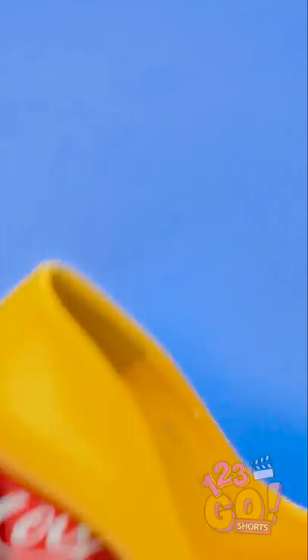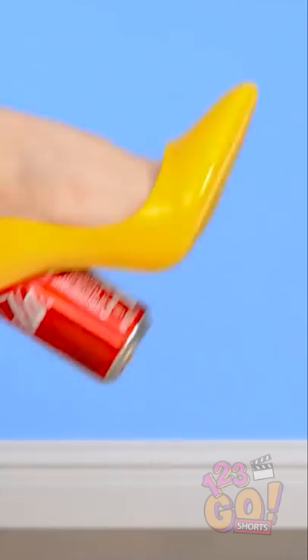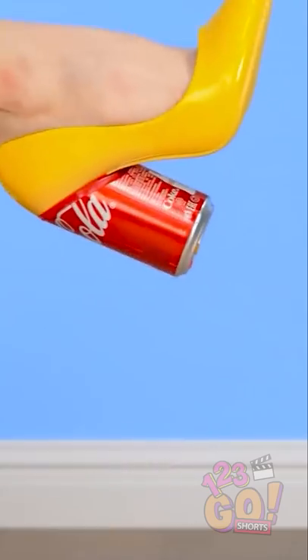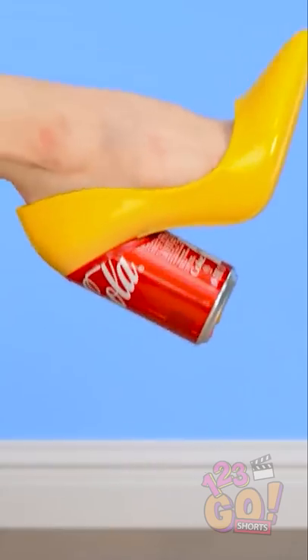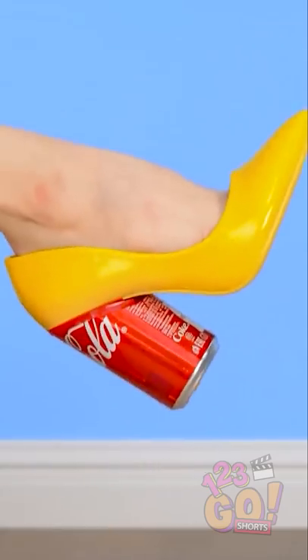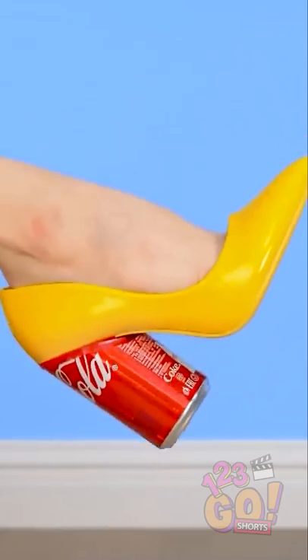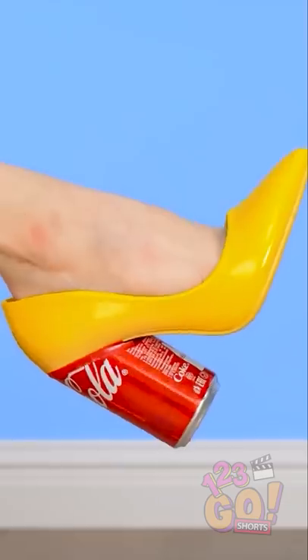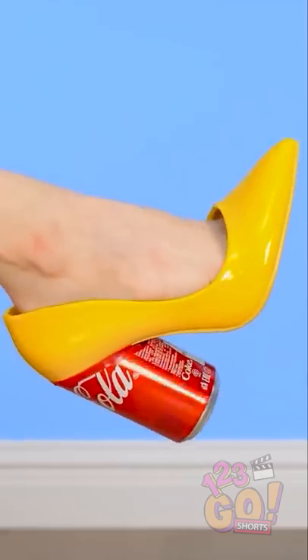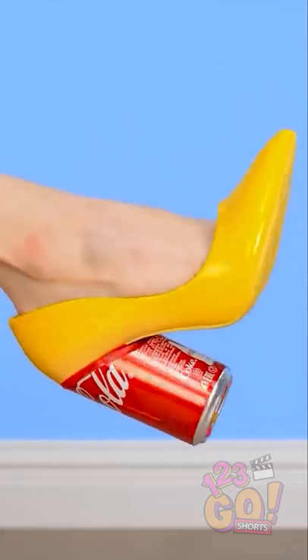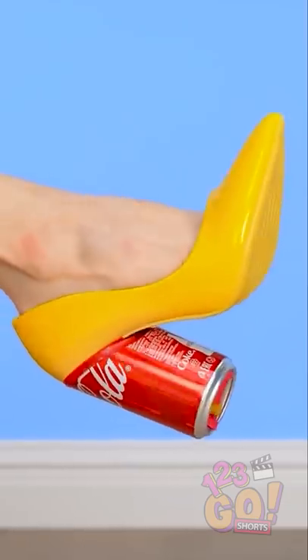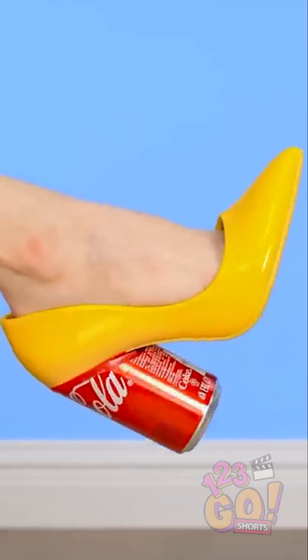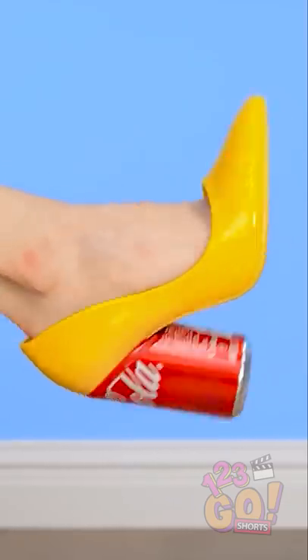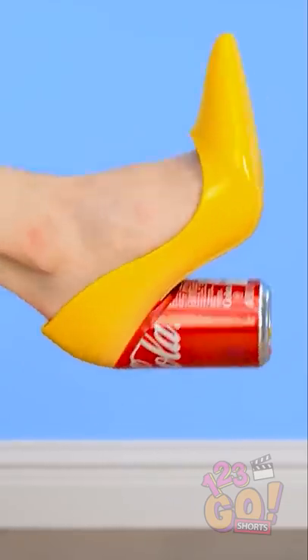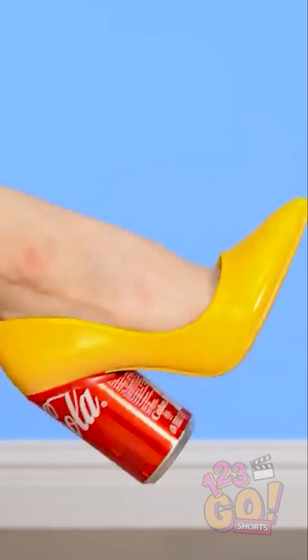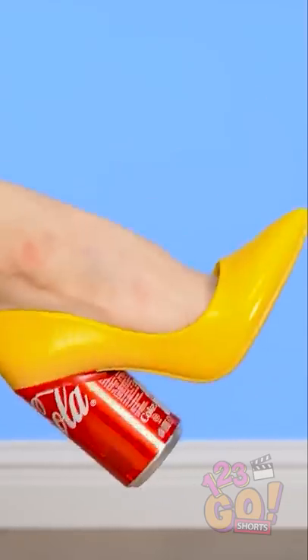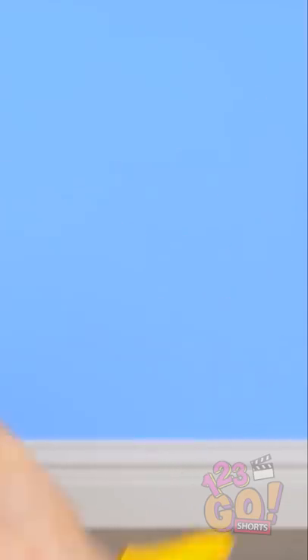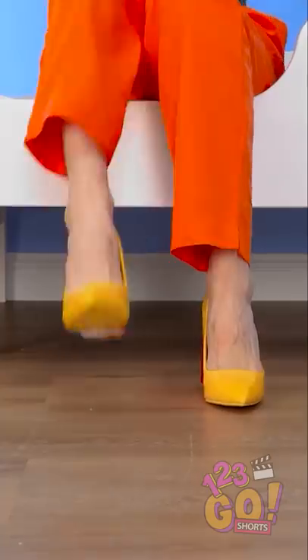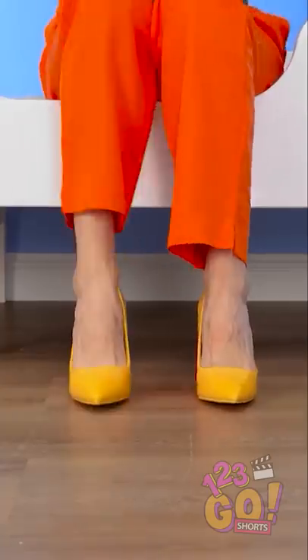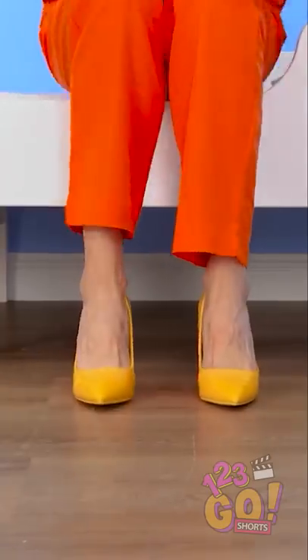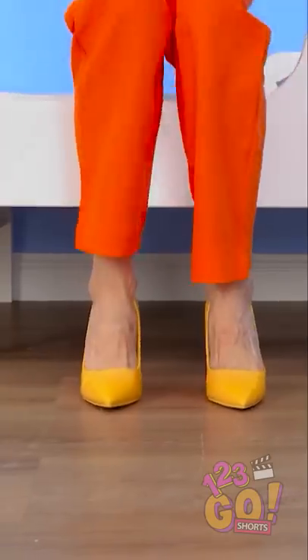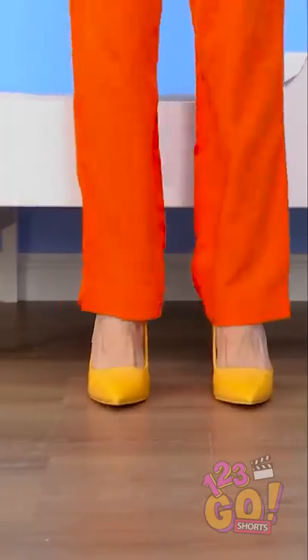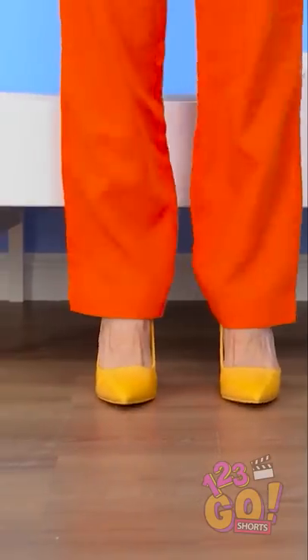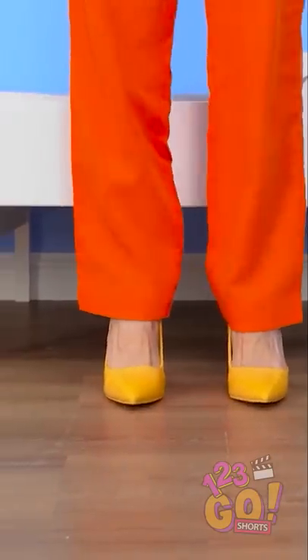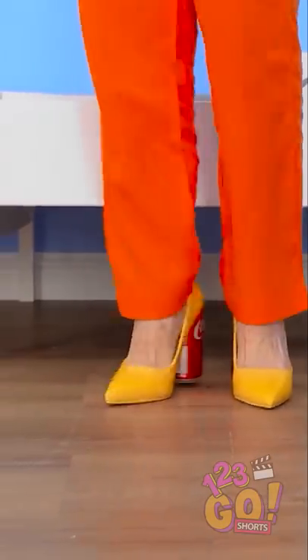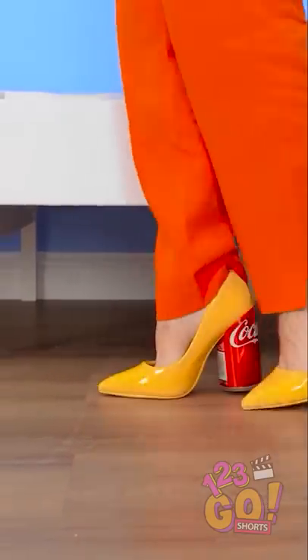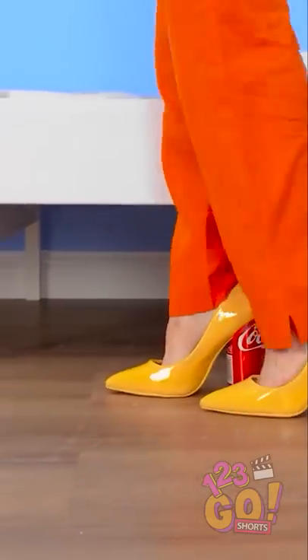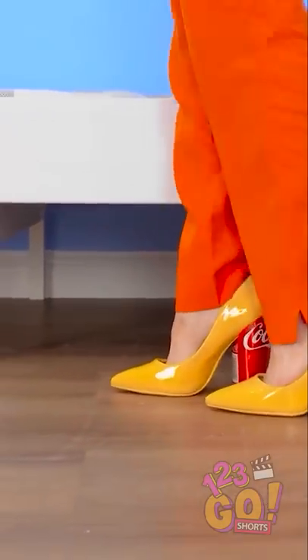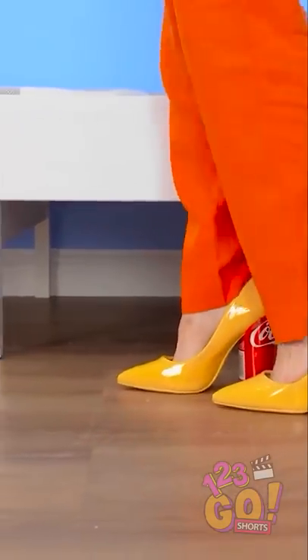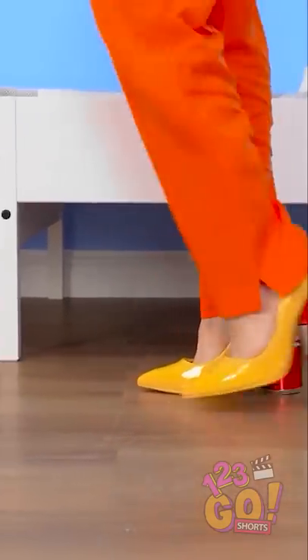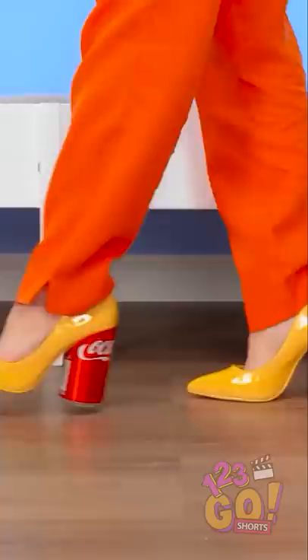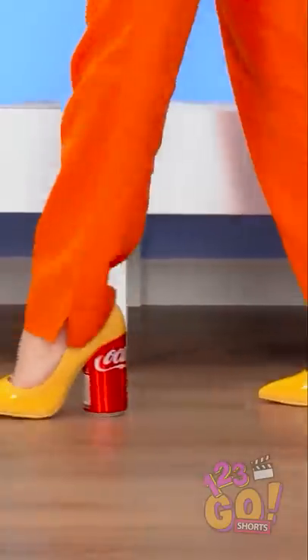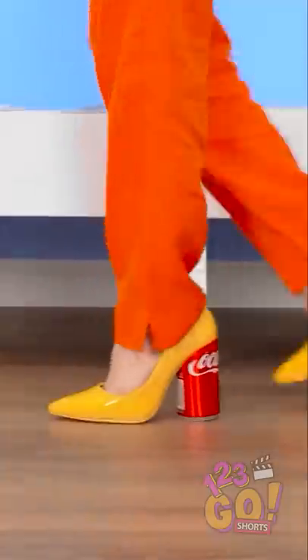Like my one-of-a-kind heels? Yeah, I know you're jealous. This was the best mail day ever!